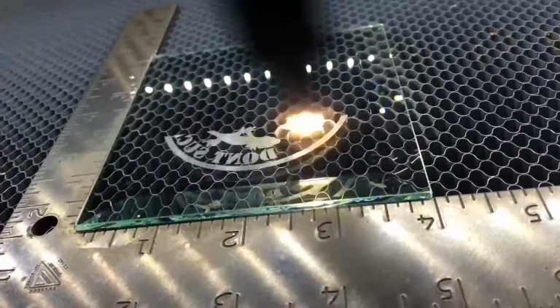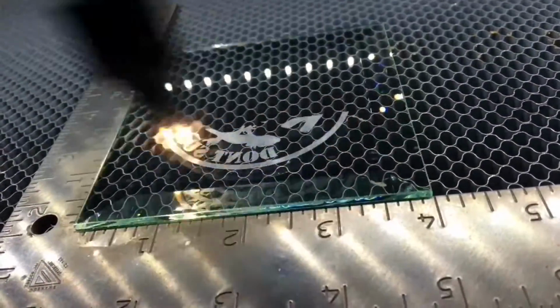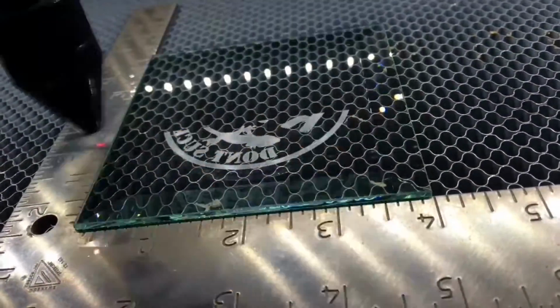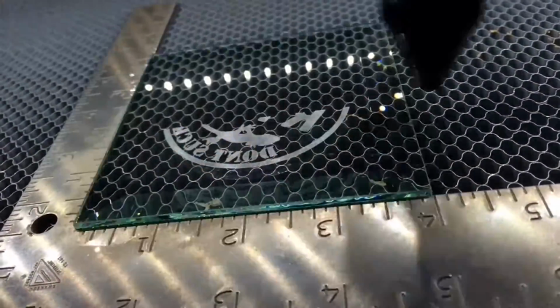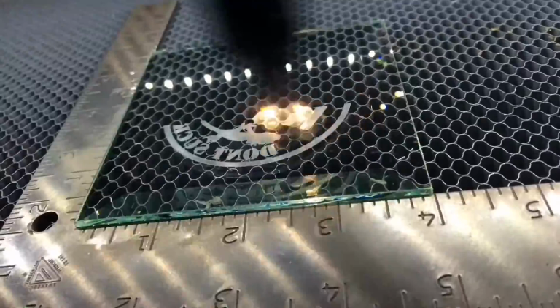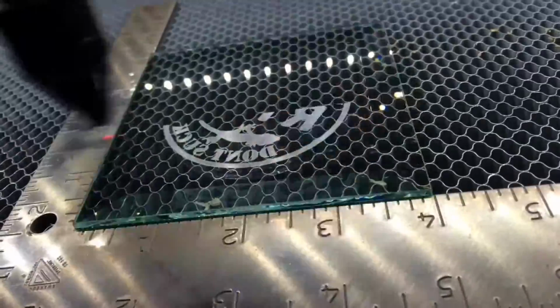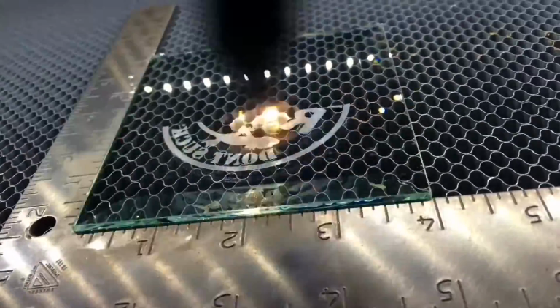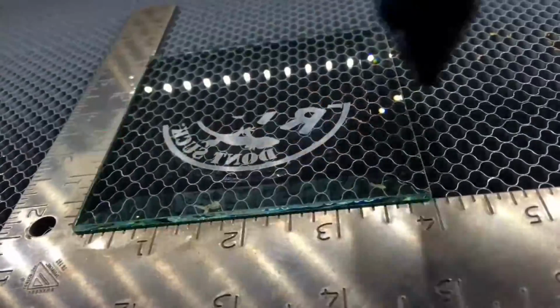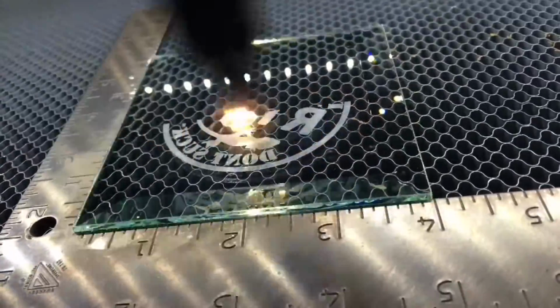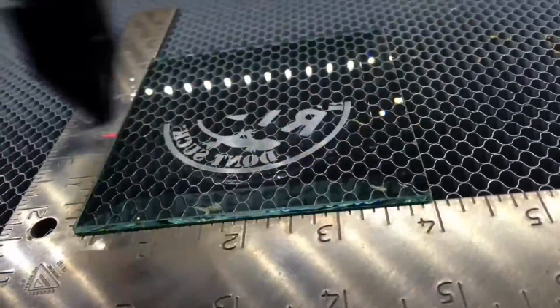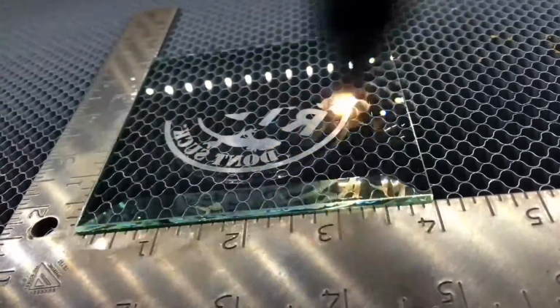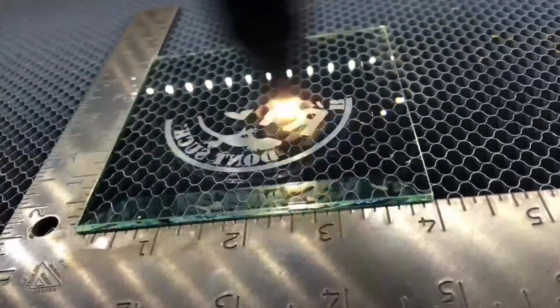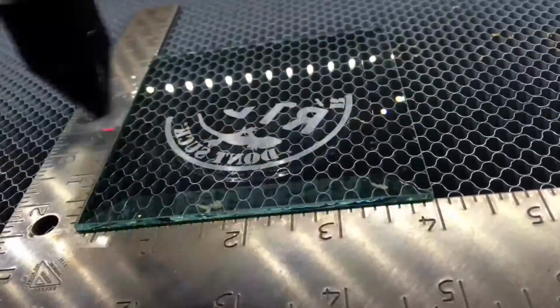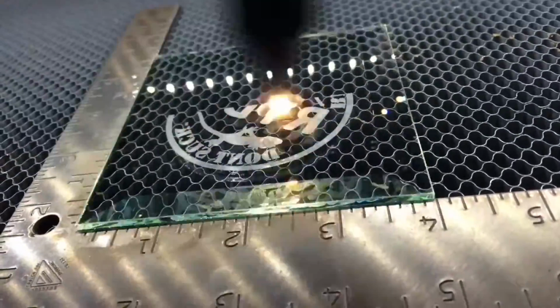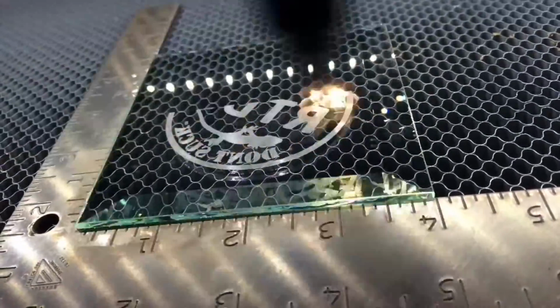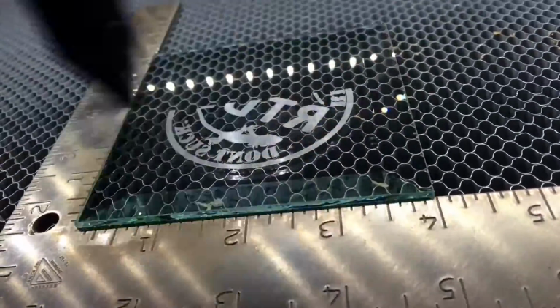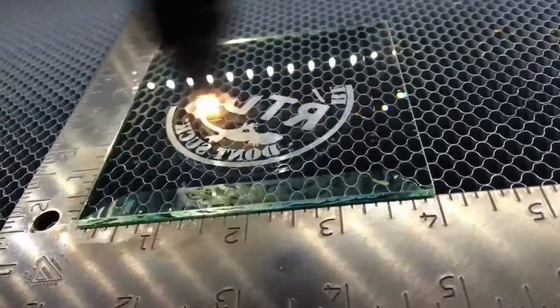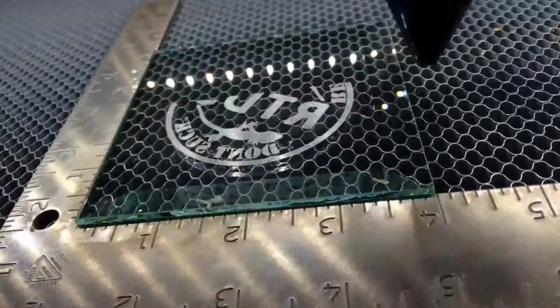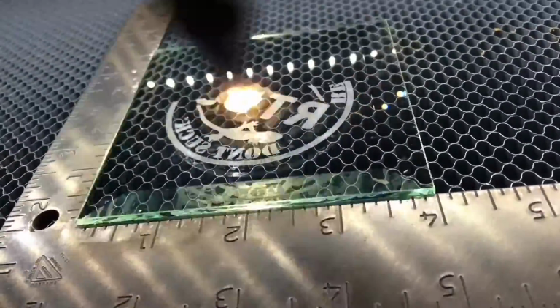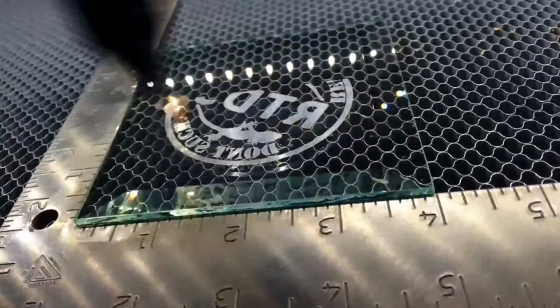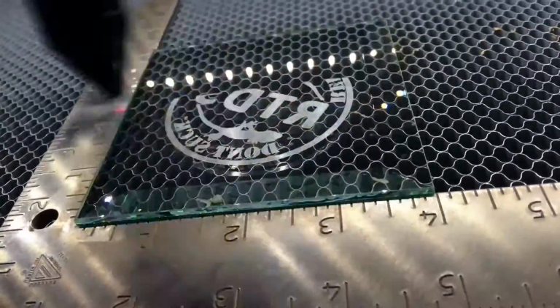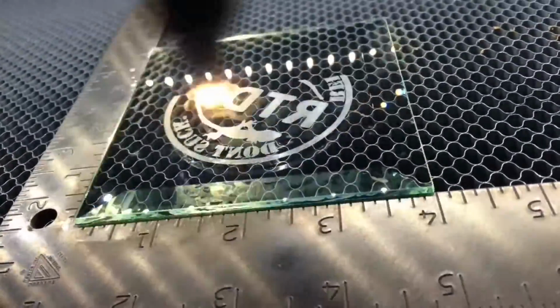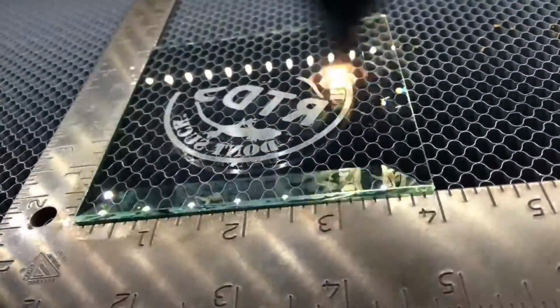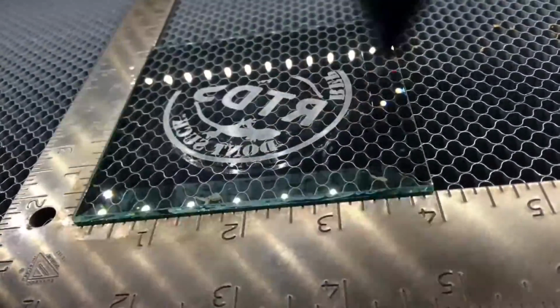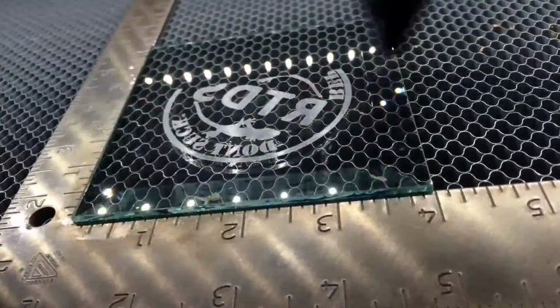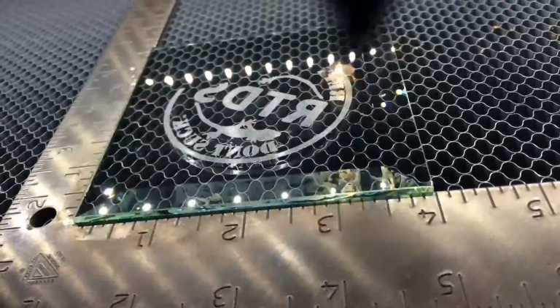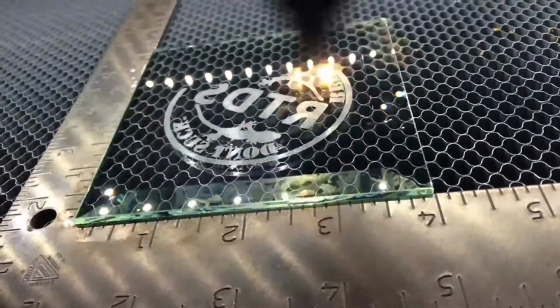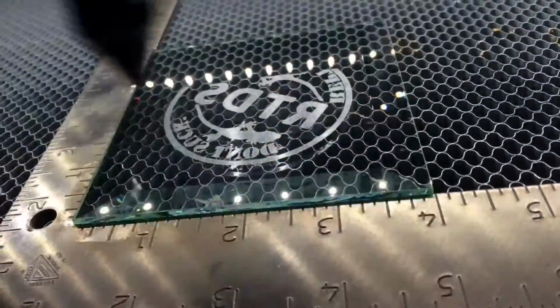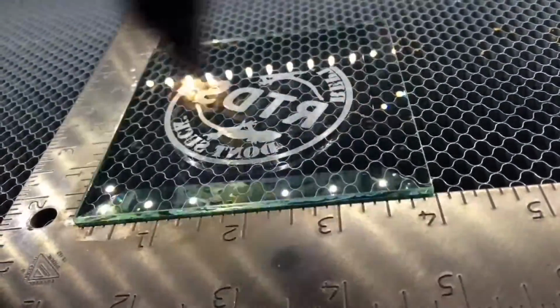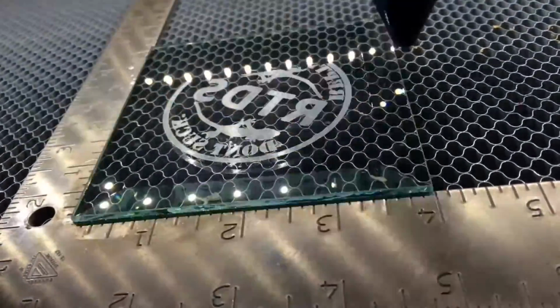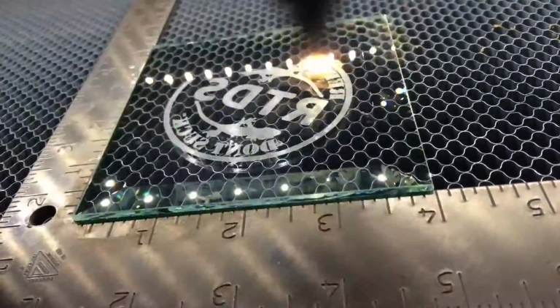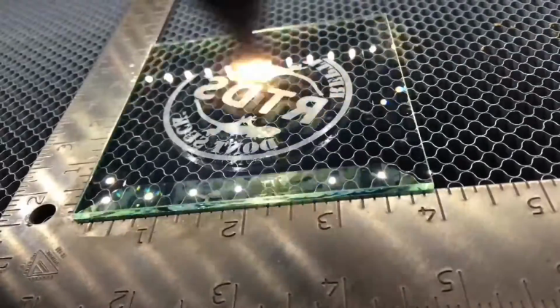This scene took incredibly long to make. Yes, we sped it up a little bit.